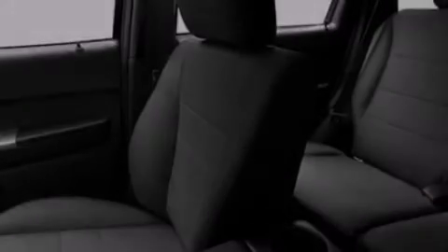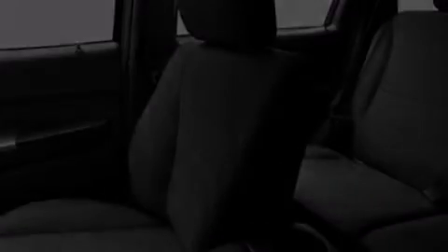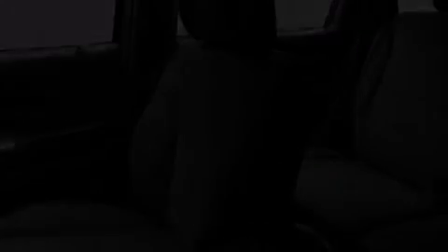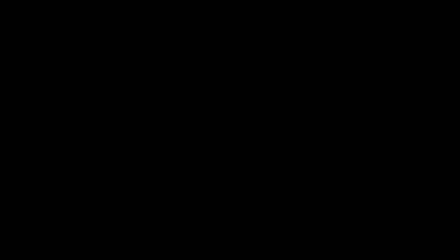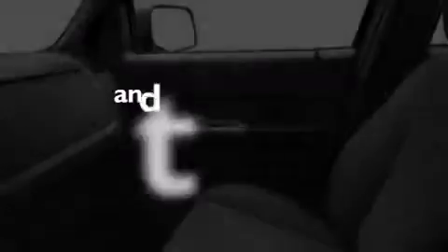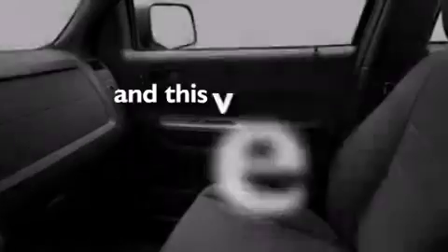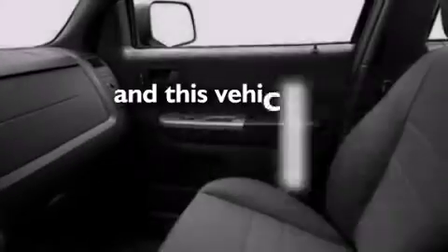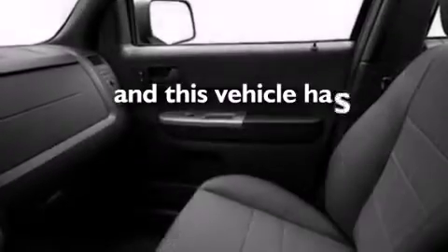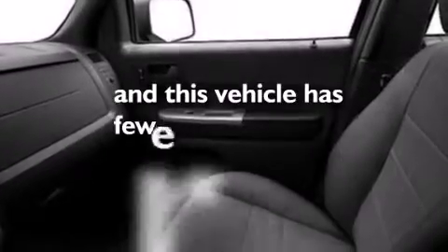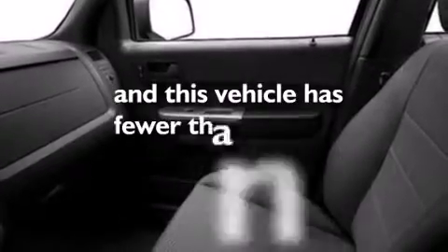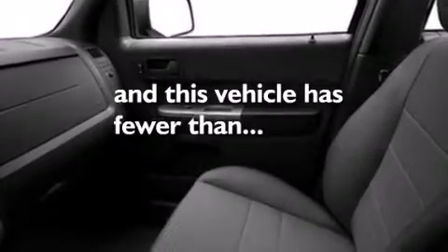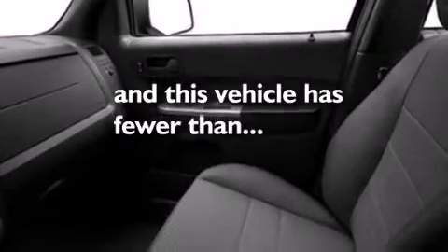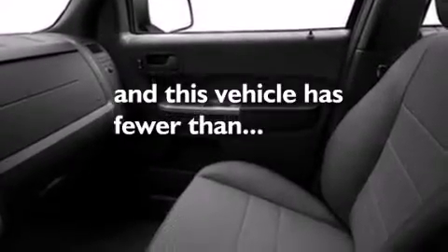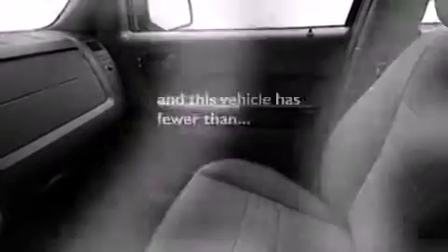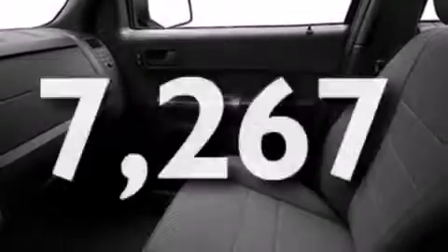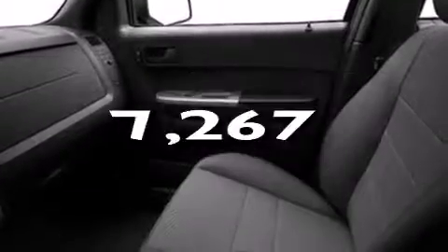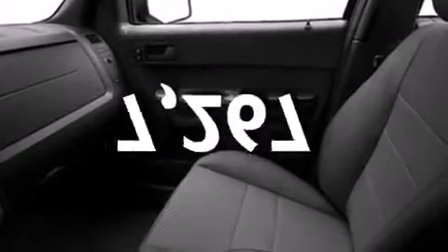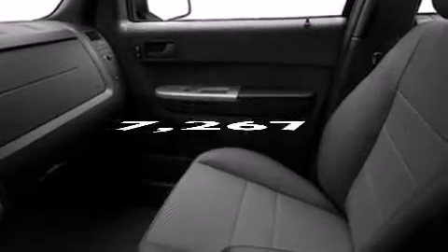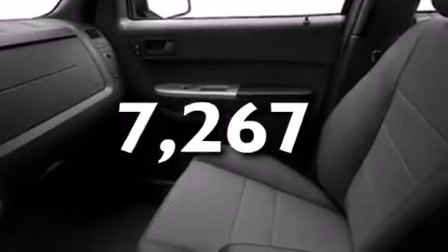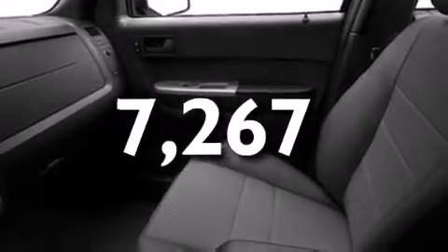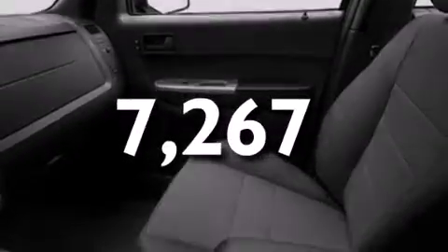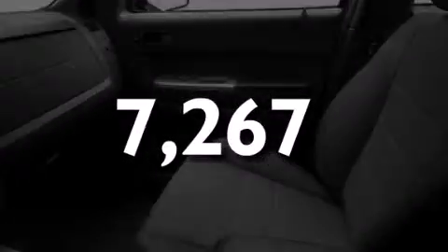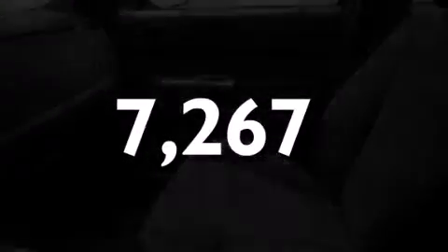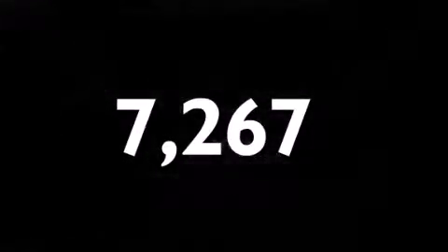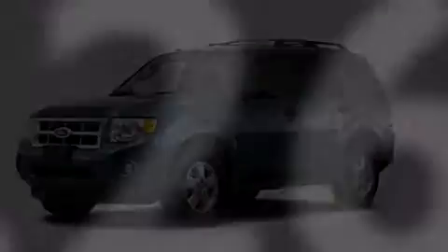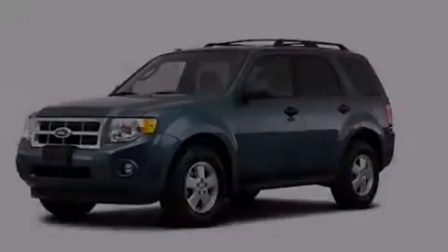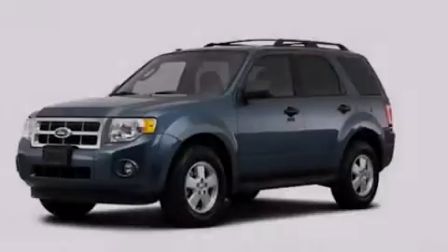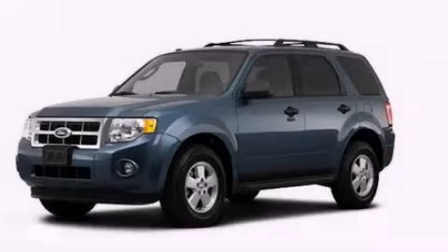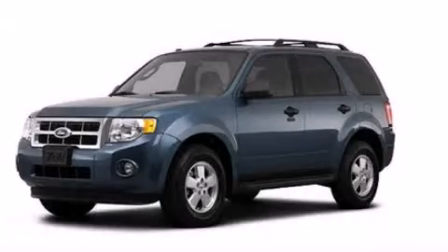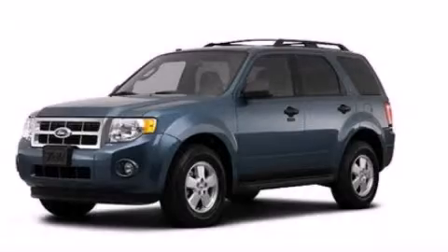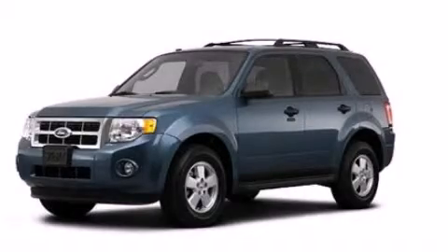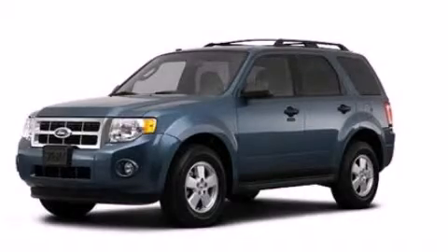This vehicle has fewer than 8,000 miles on the odometer. Please call today to reserve this vehicle for a test drive.